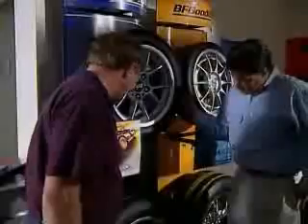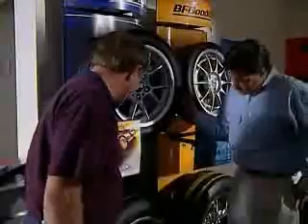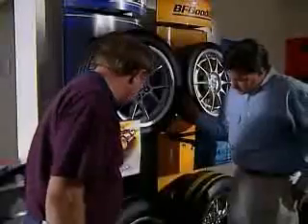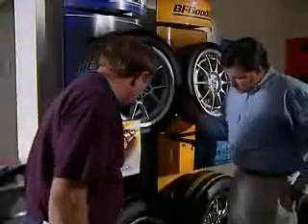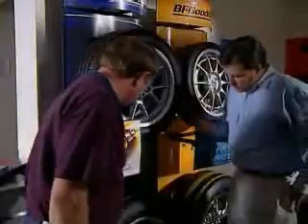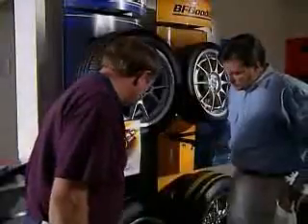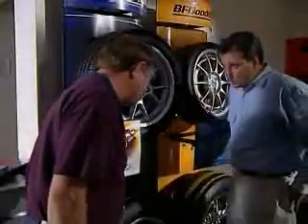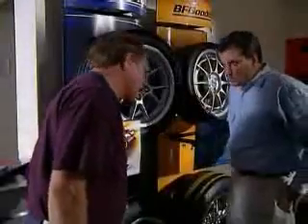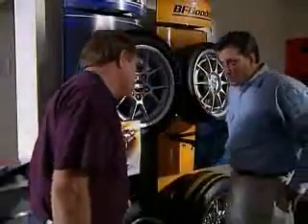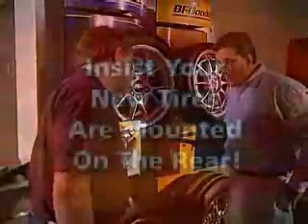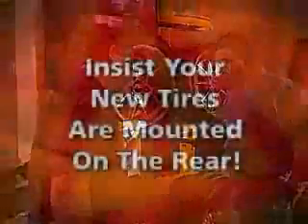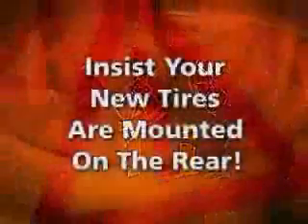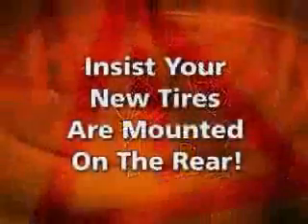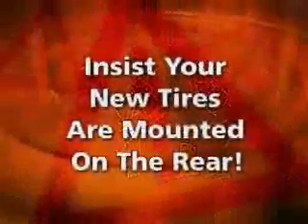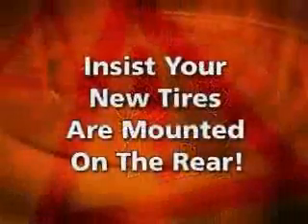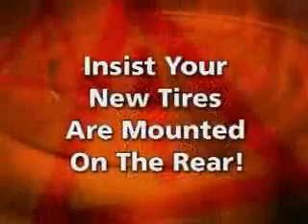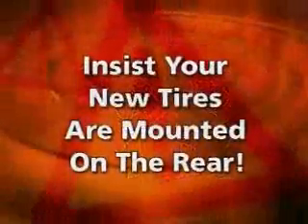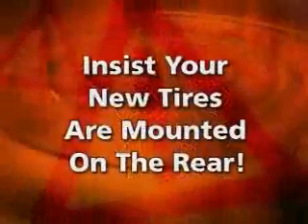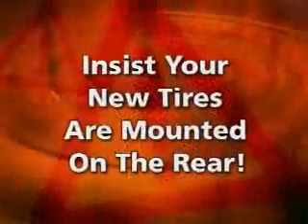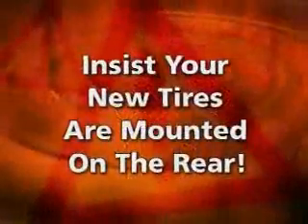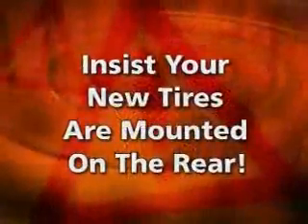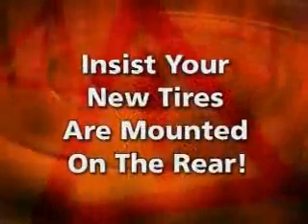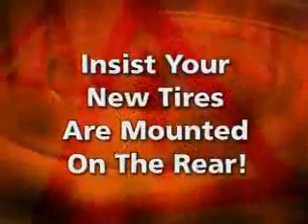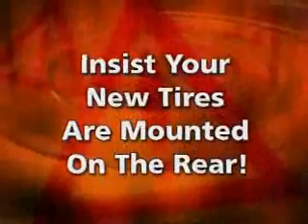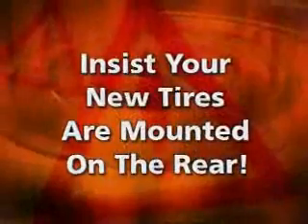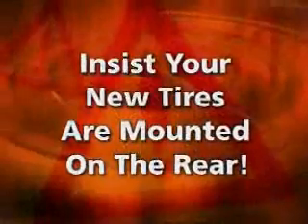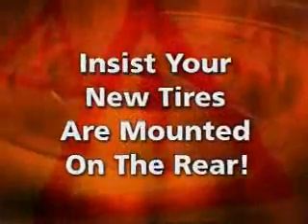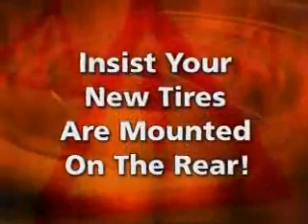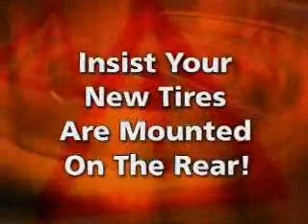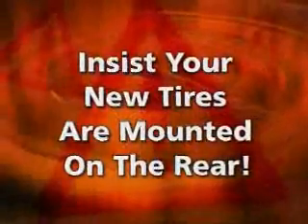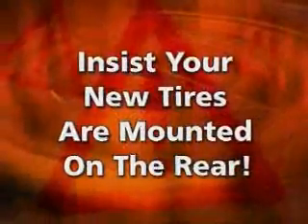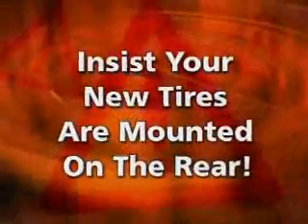Be an informed consumer. Insist that the two new tires be installed on the rear of the vehicle.